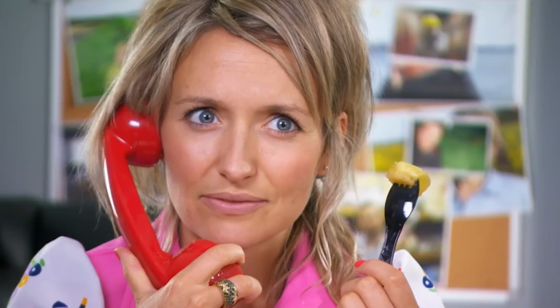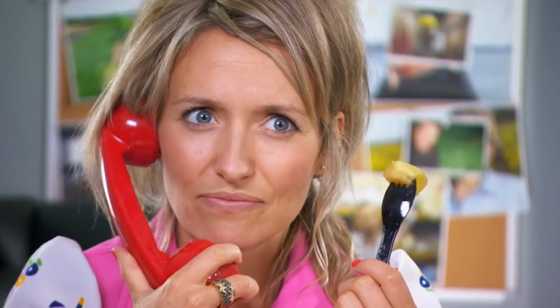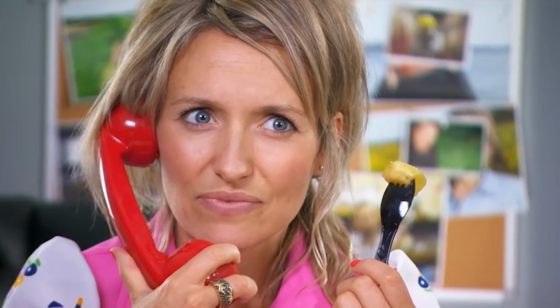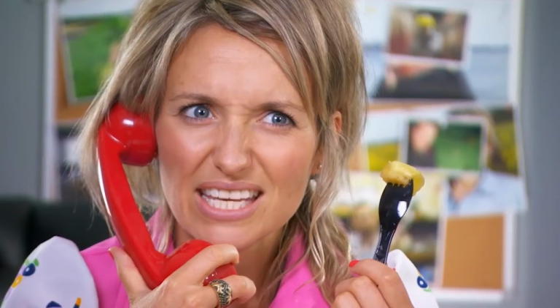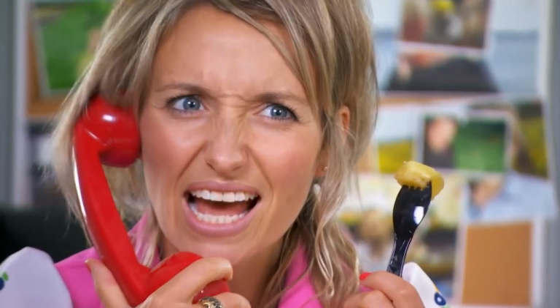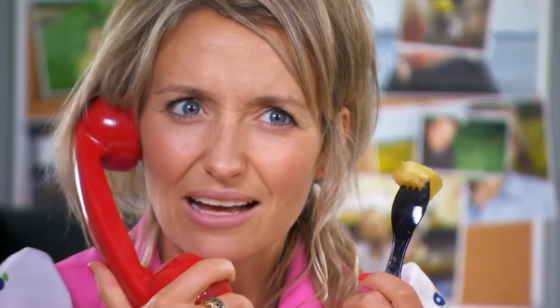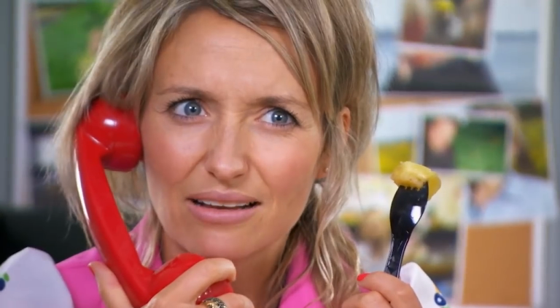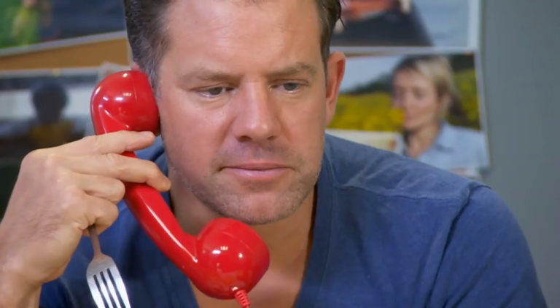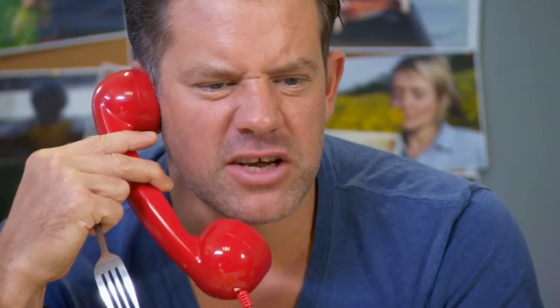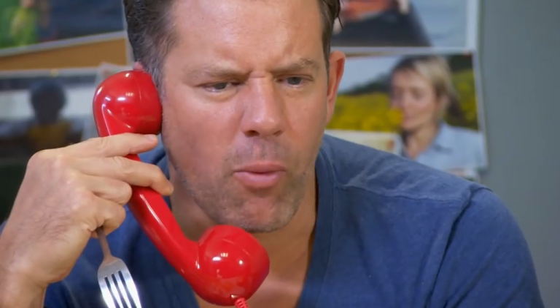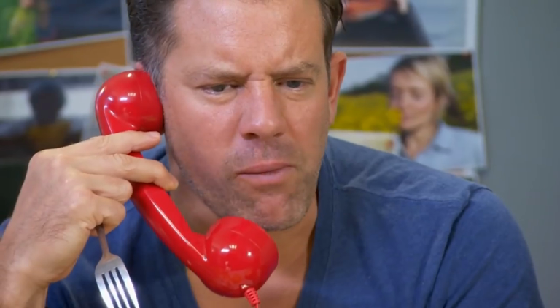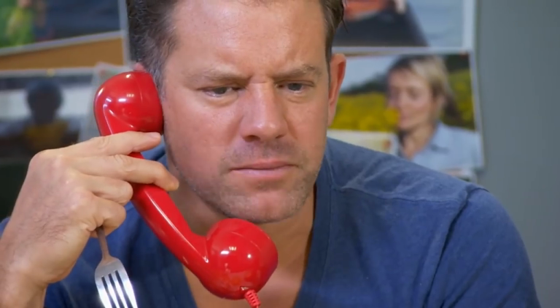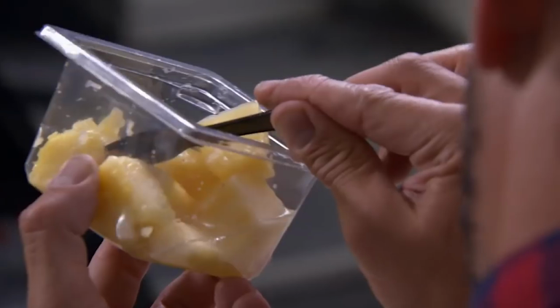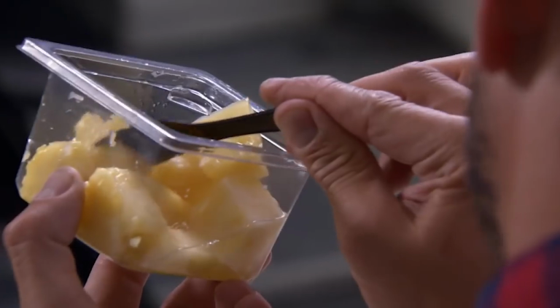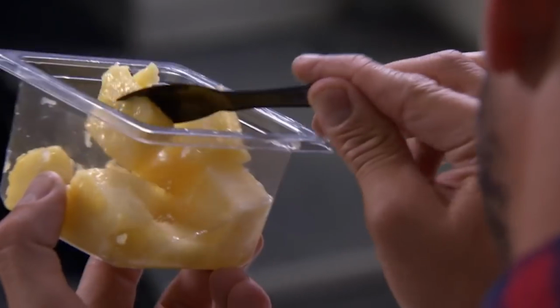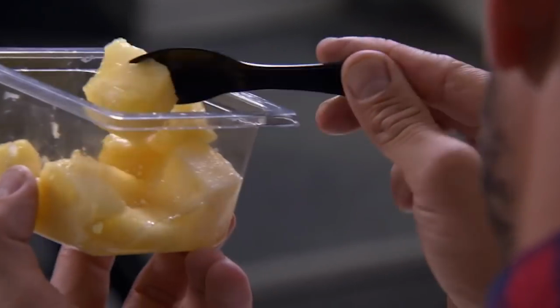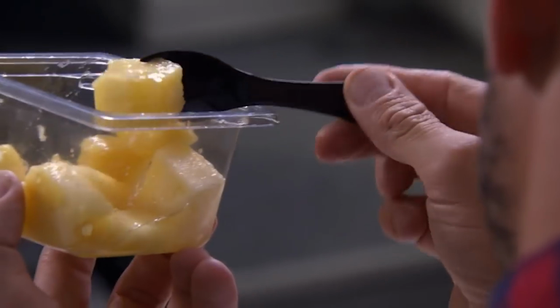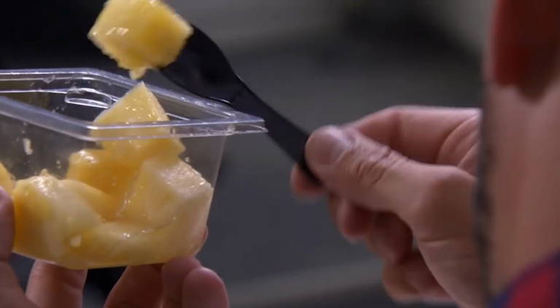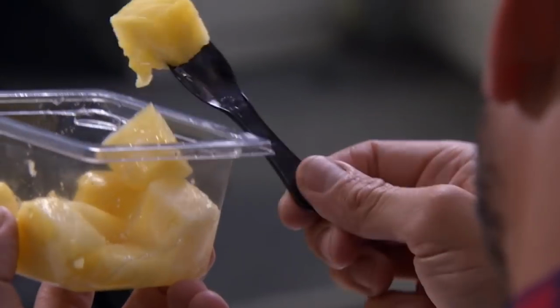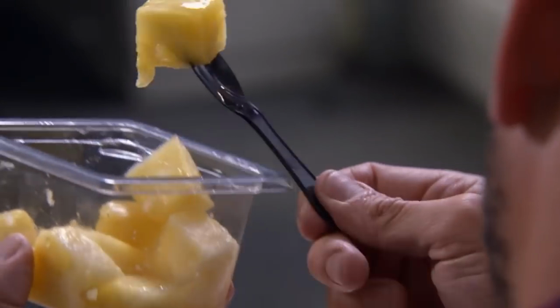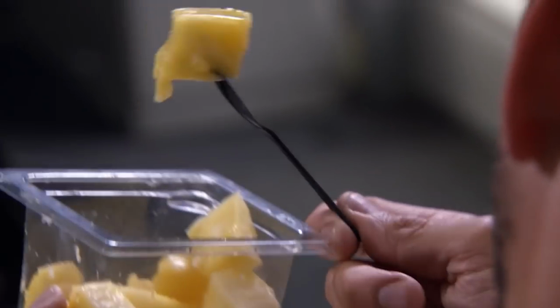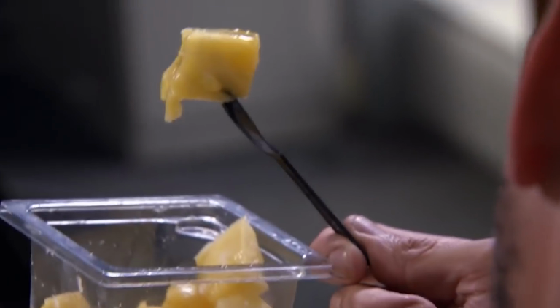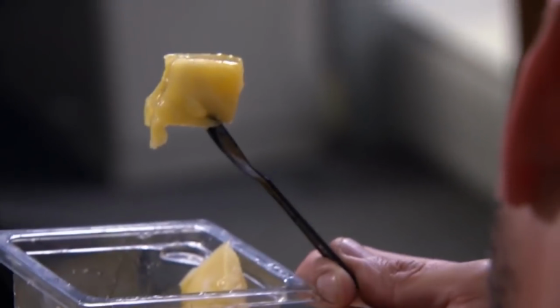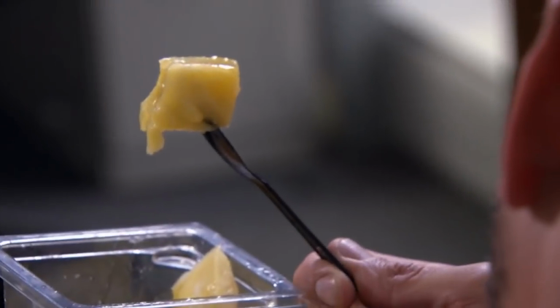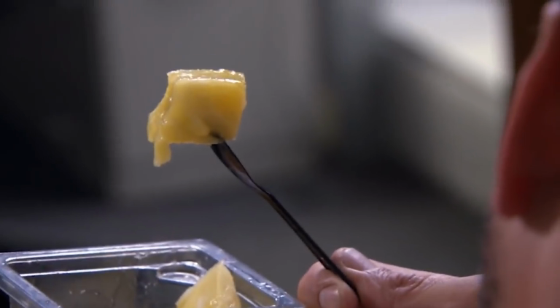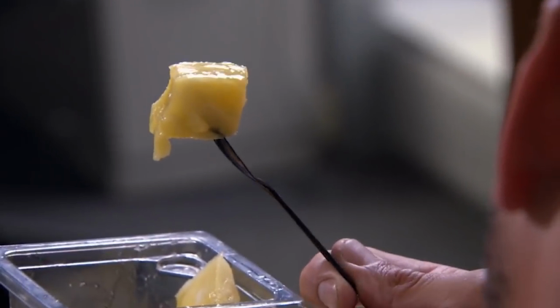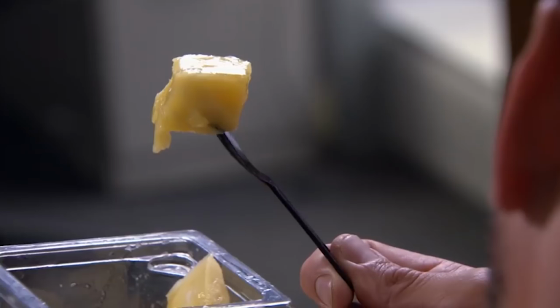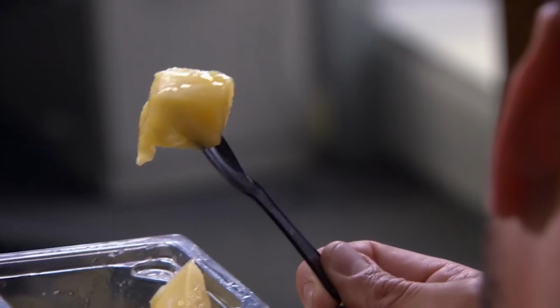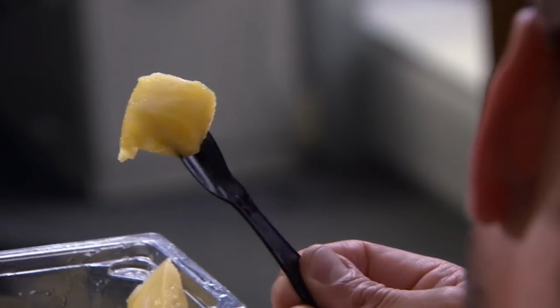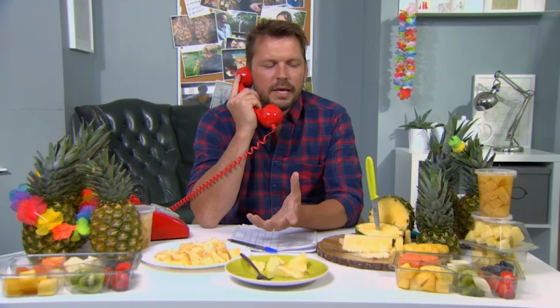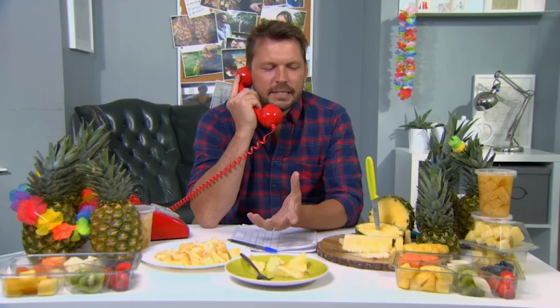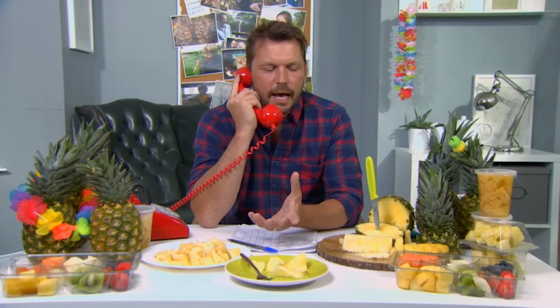Fizzy? Yeah. Is that normal? When you get the stuff out of the packet, it doesn't taste fizzy. Why is that?